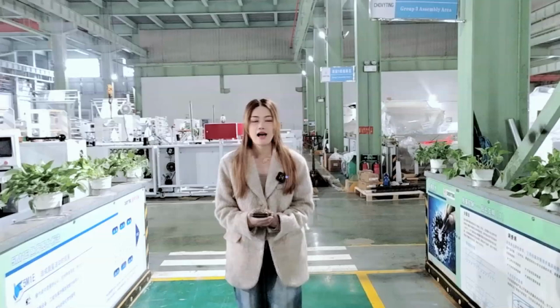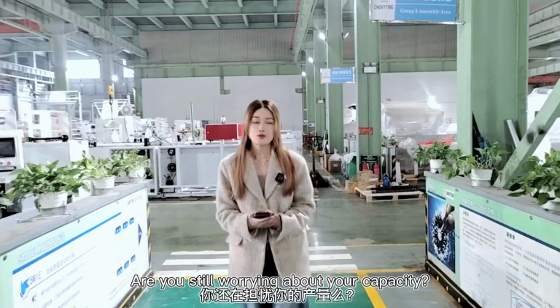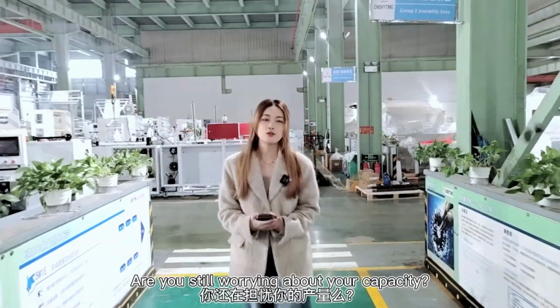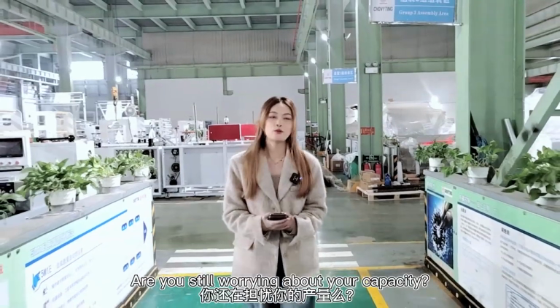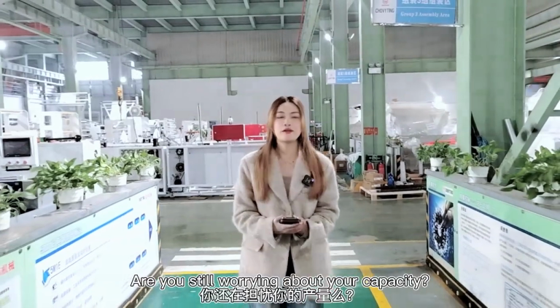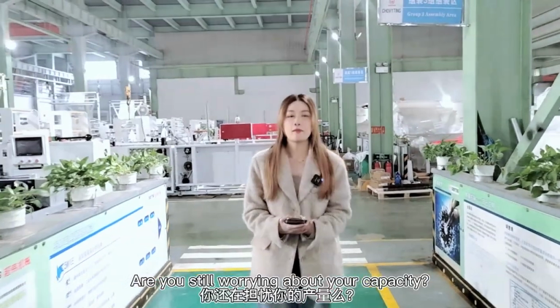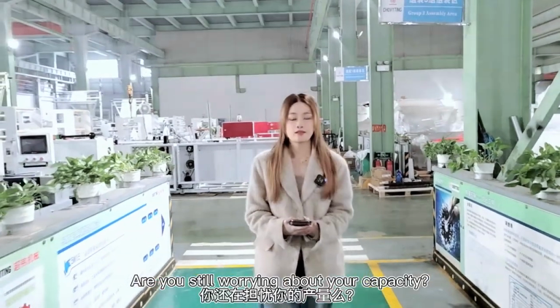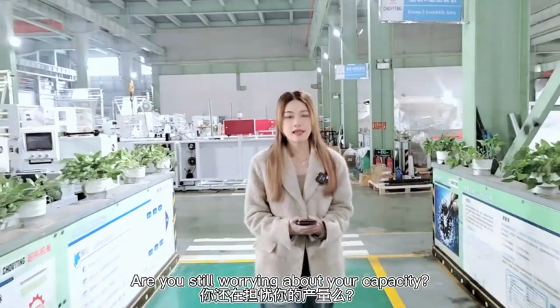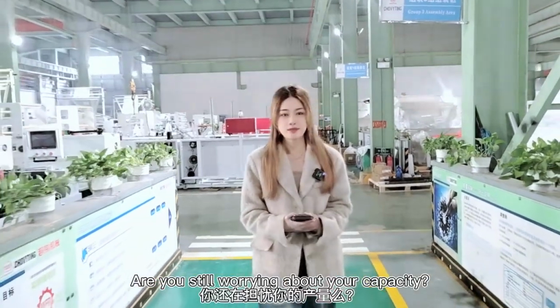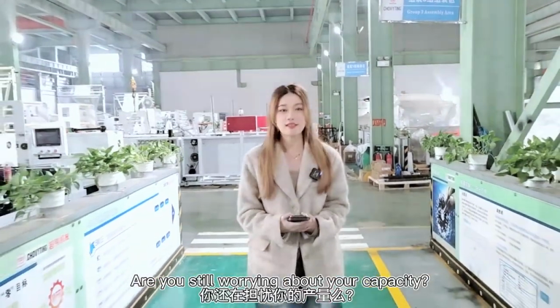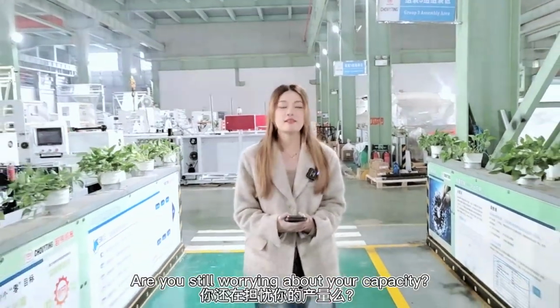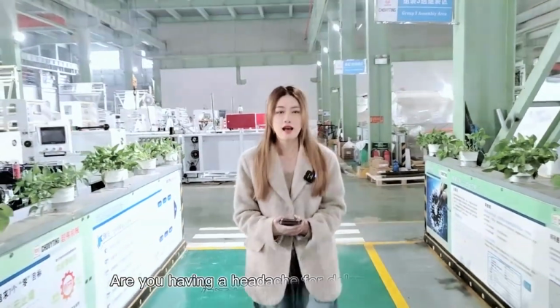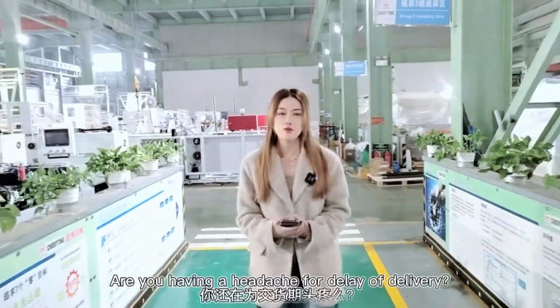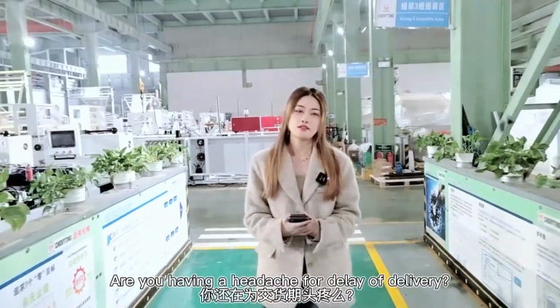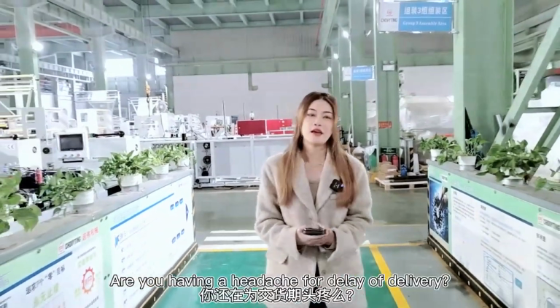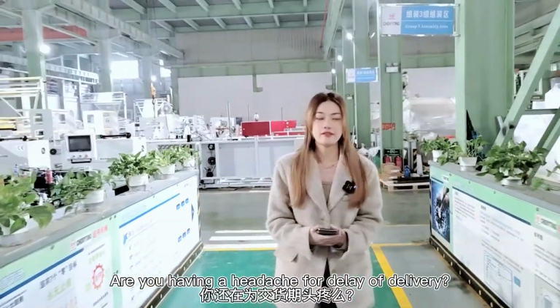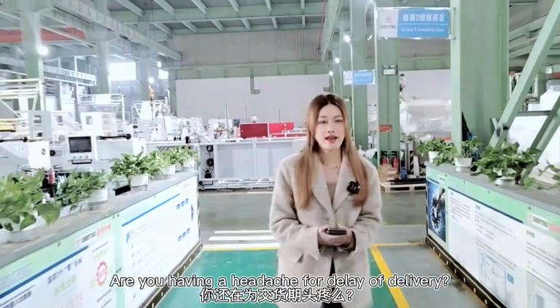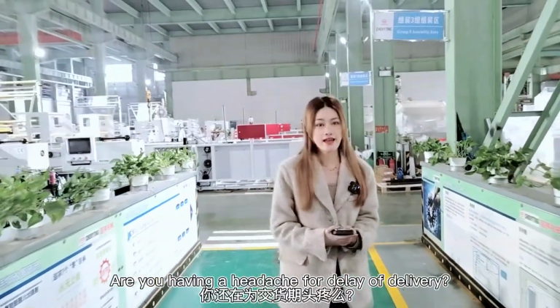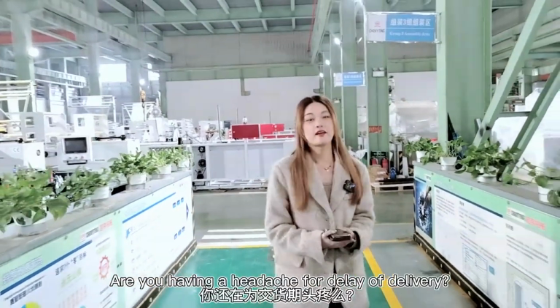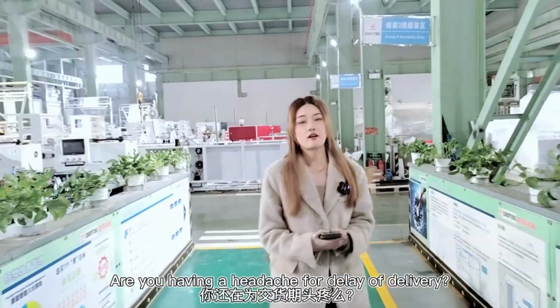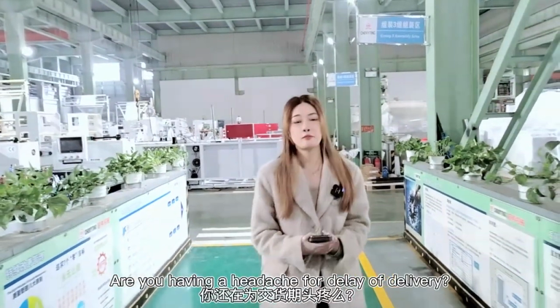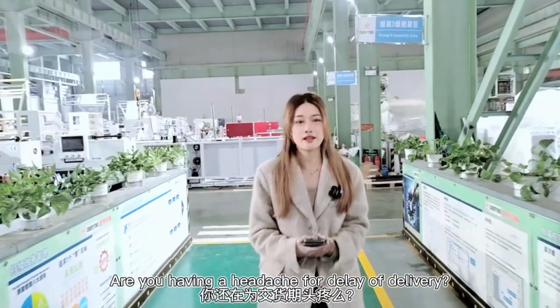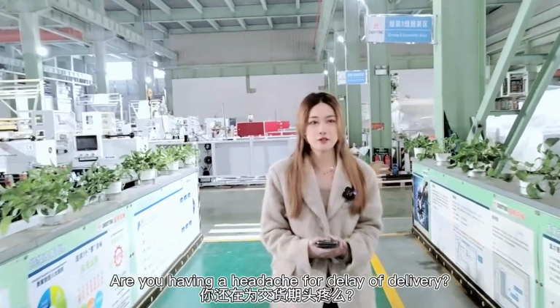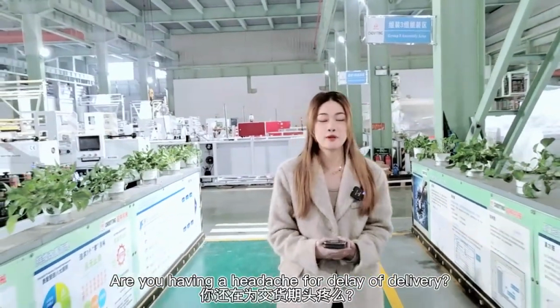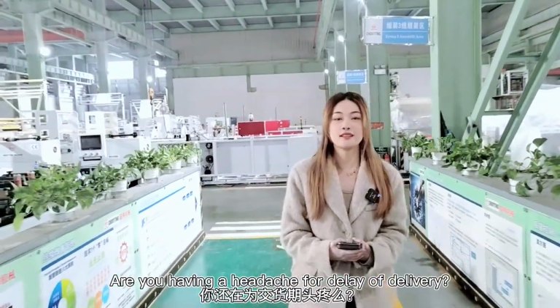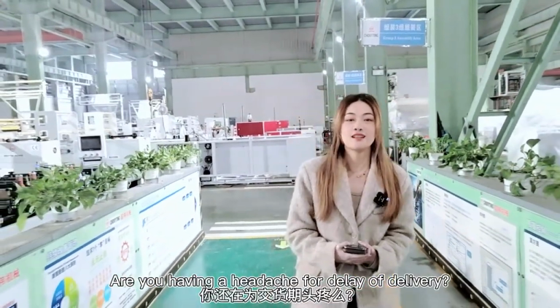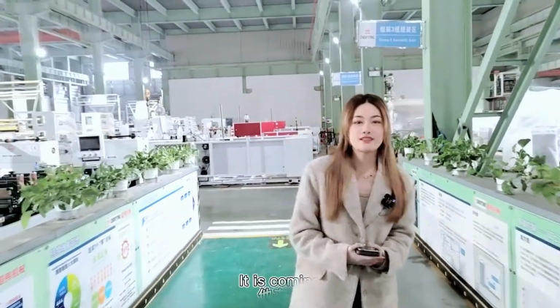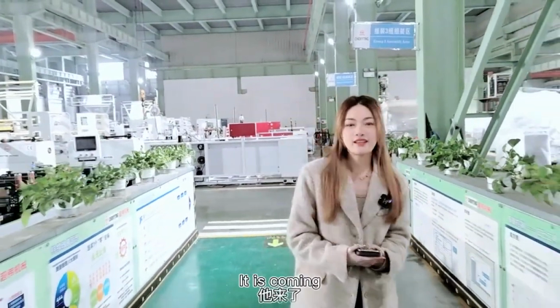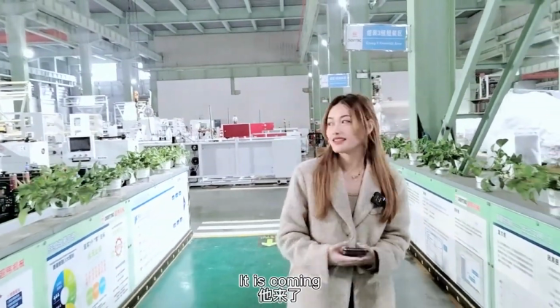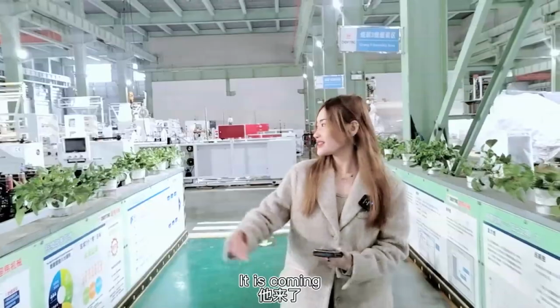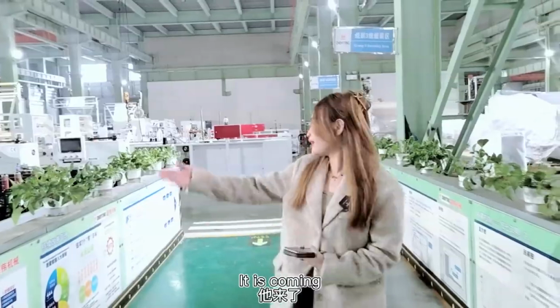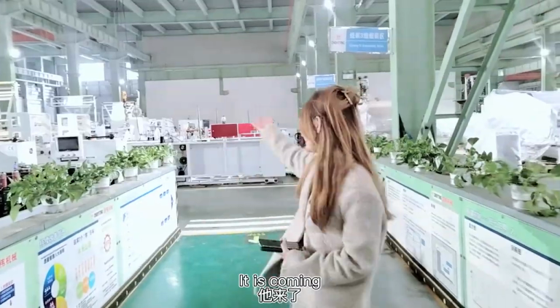Are you still worried about capacity? Are you still having a headache of bag drilling? Today it is Tommy.